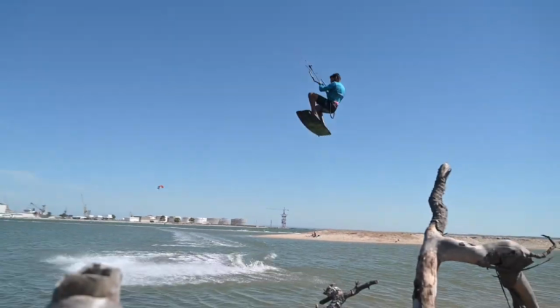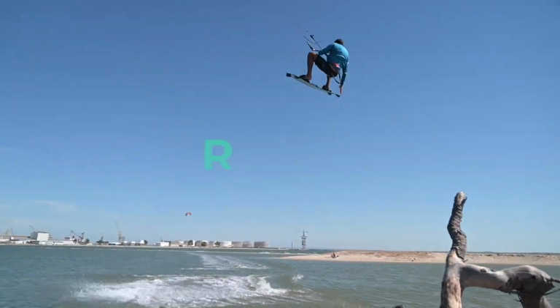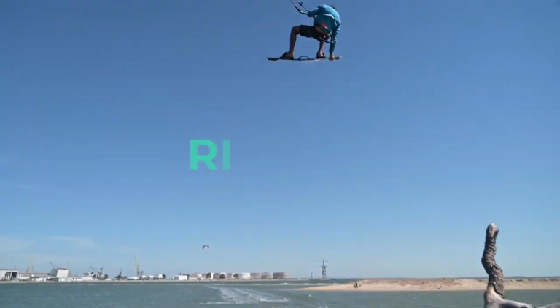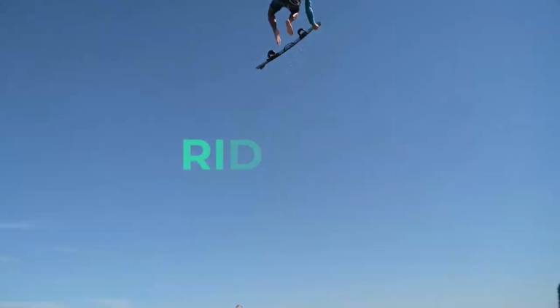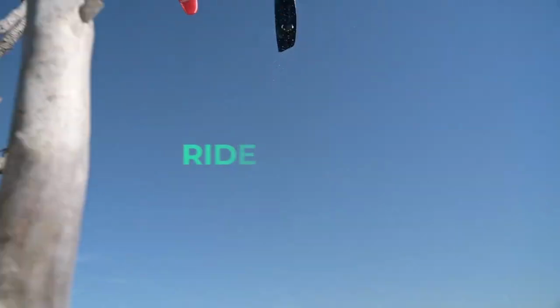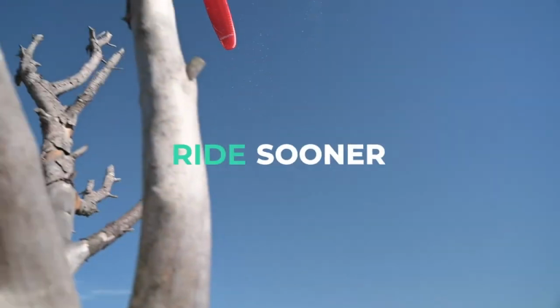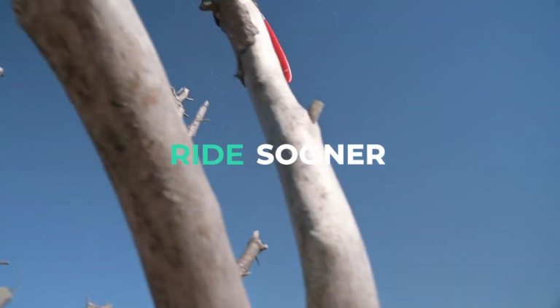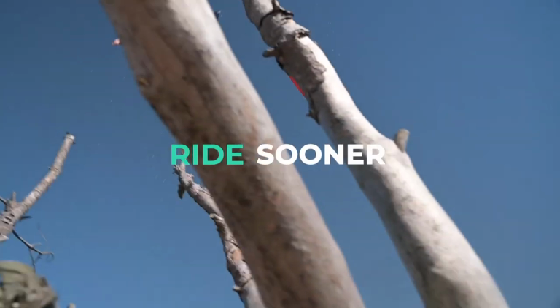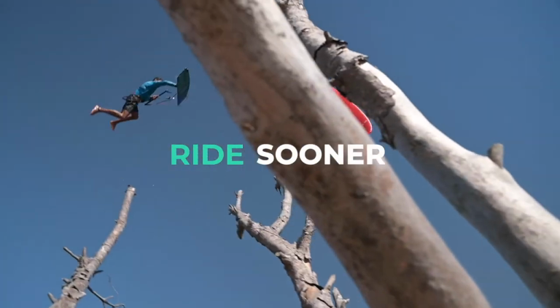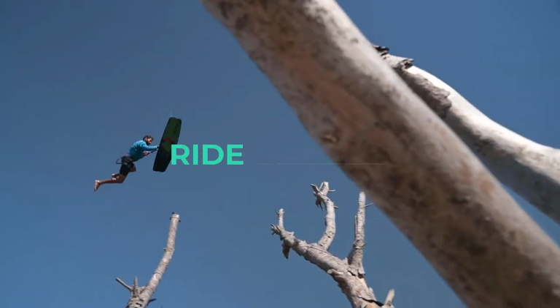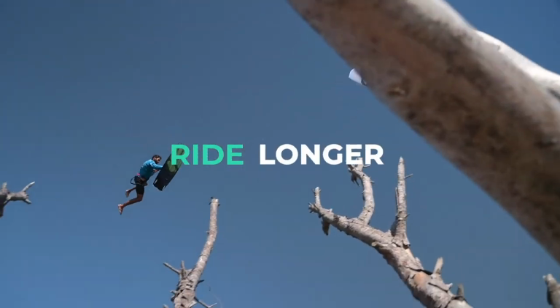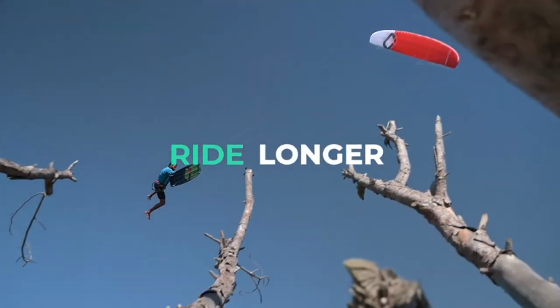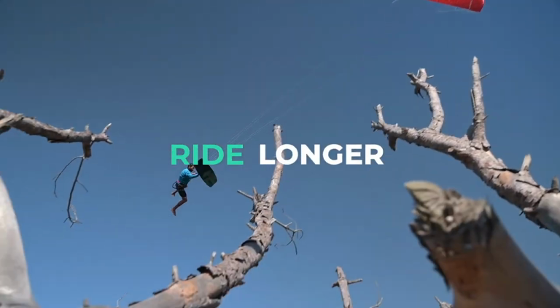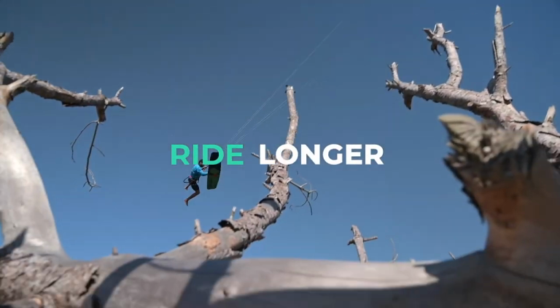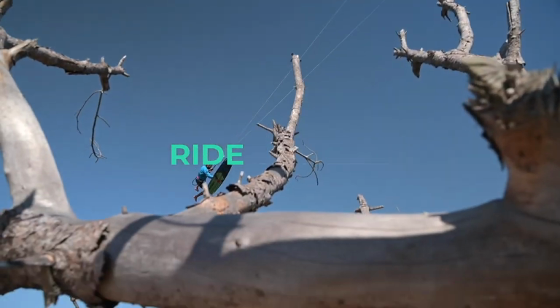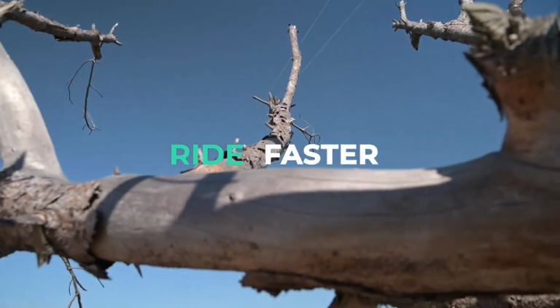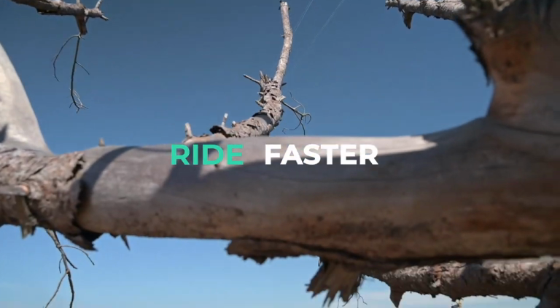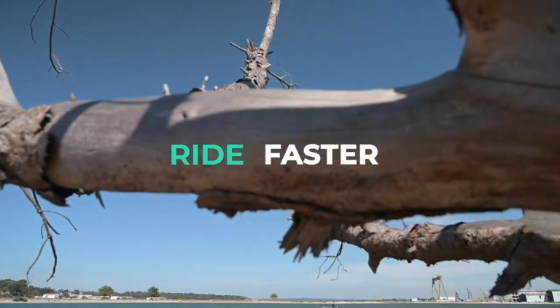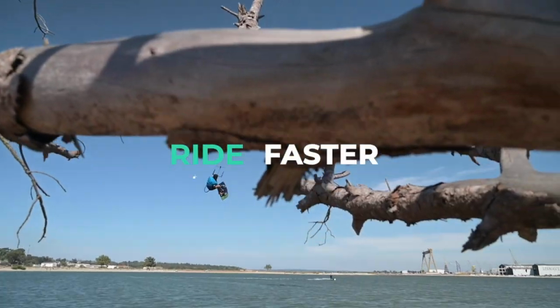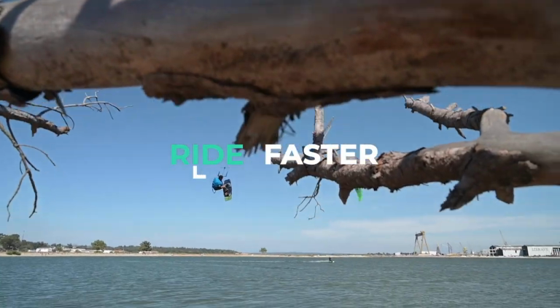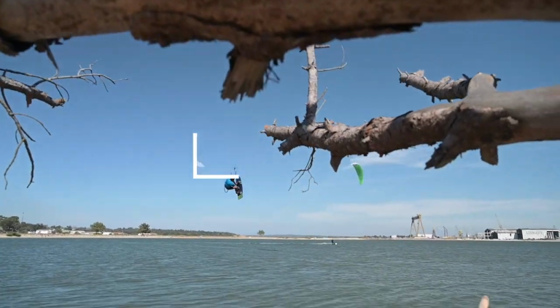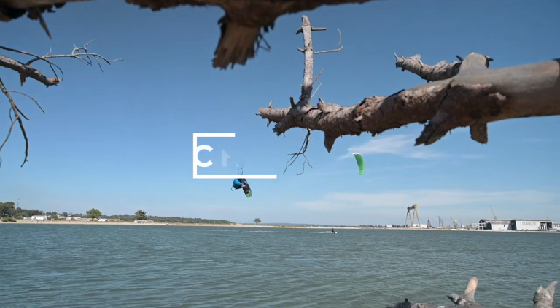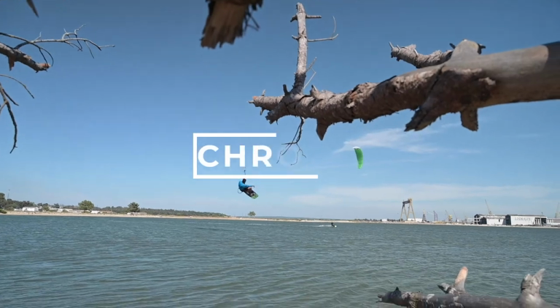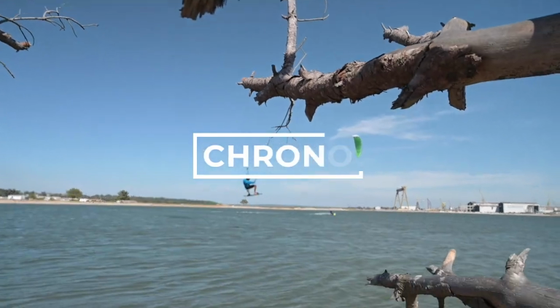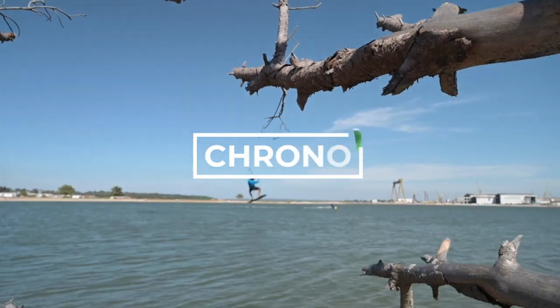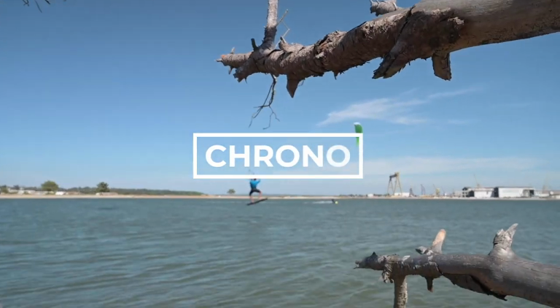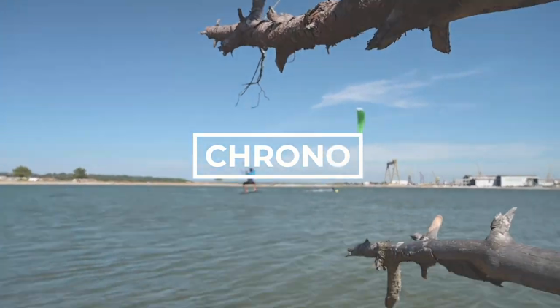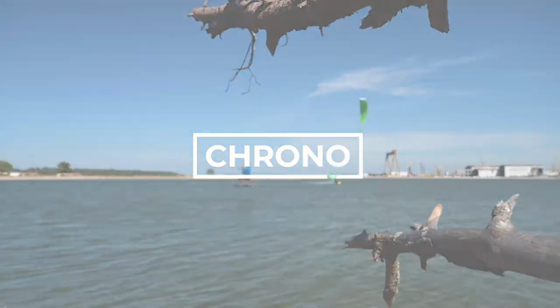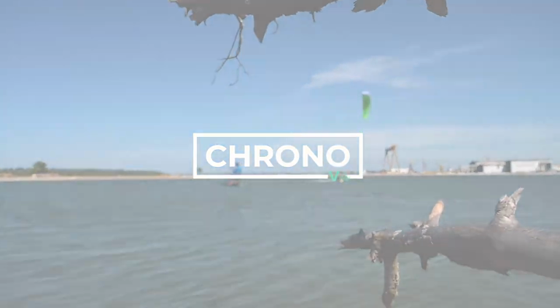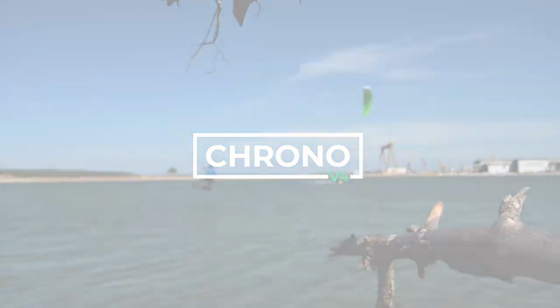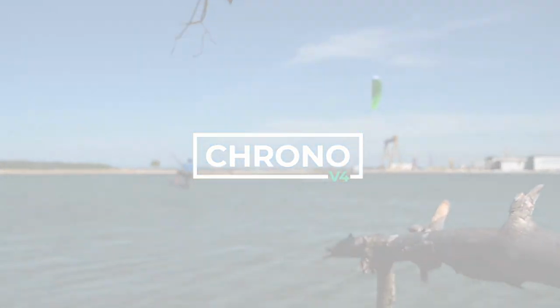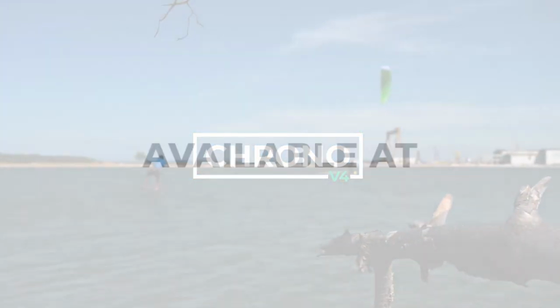Ride sooner, ride longer, ride faster. Ride the Chrono V4.